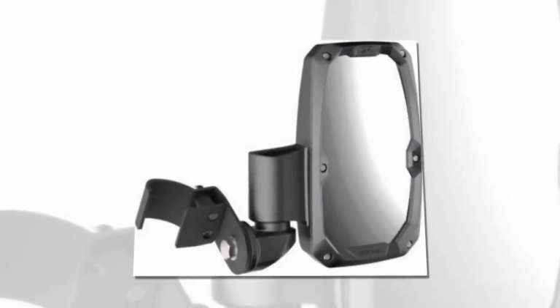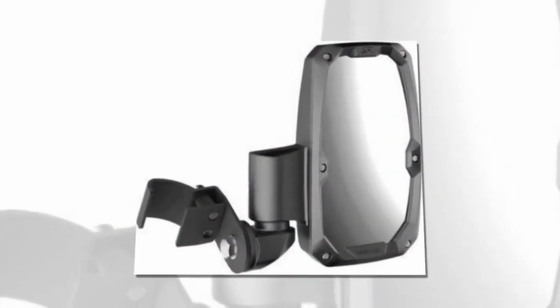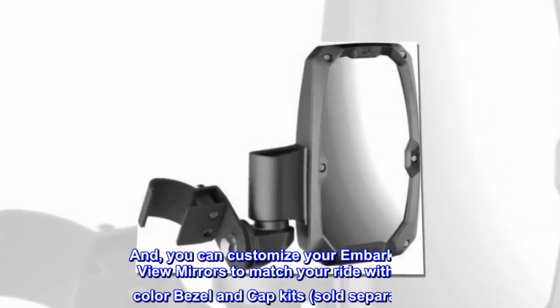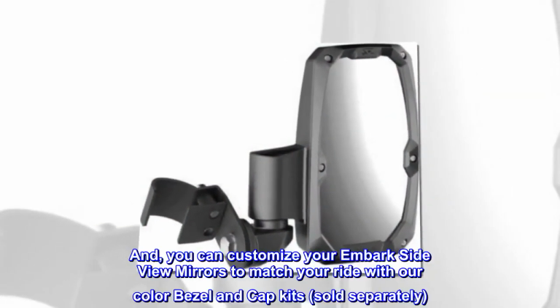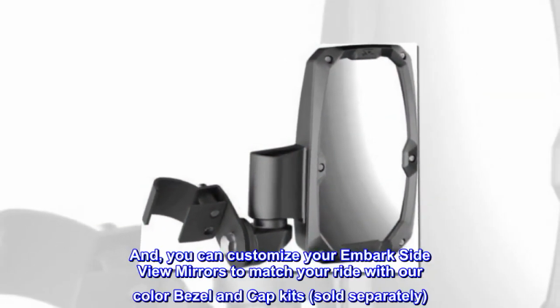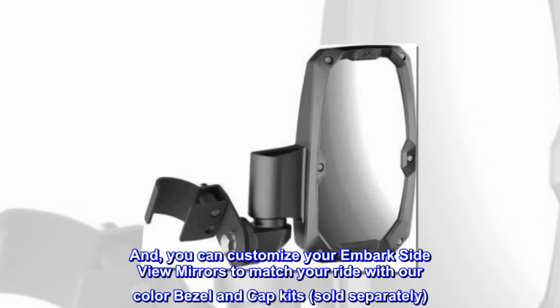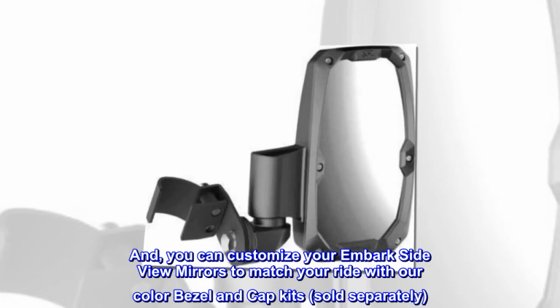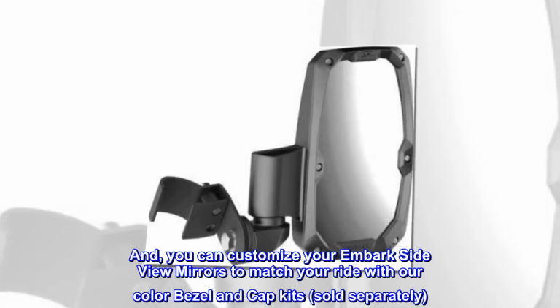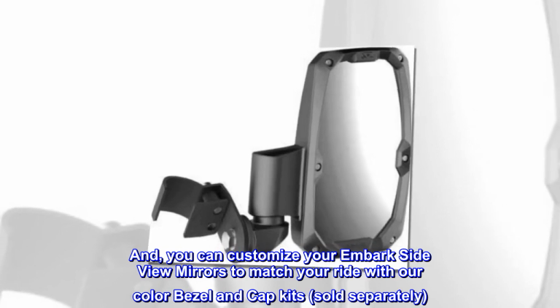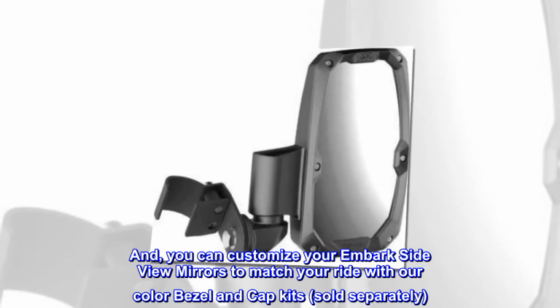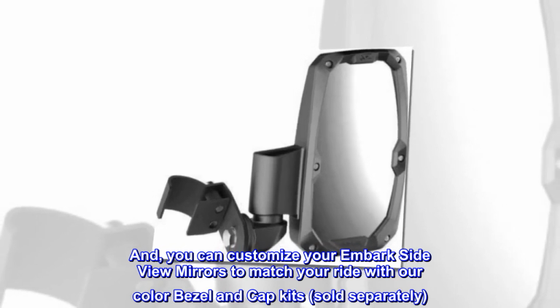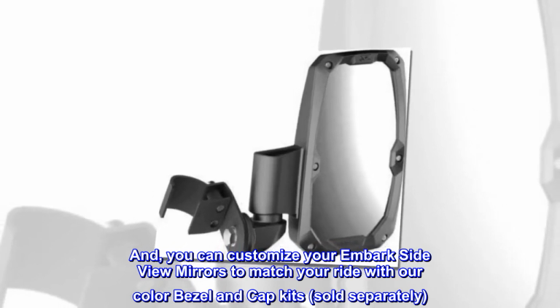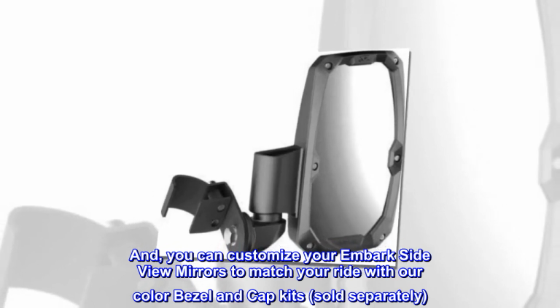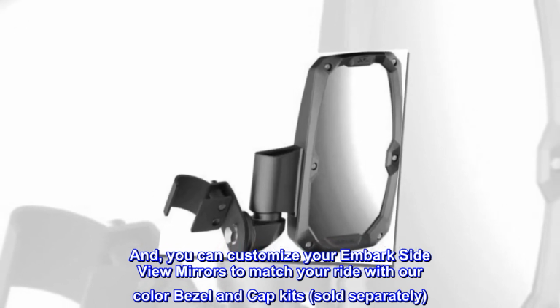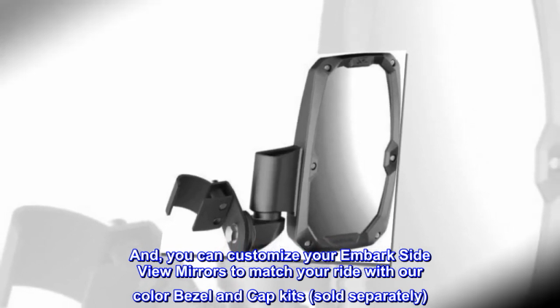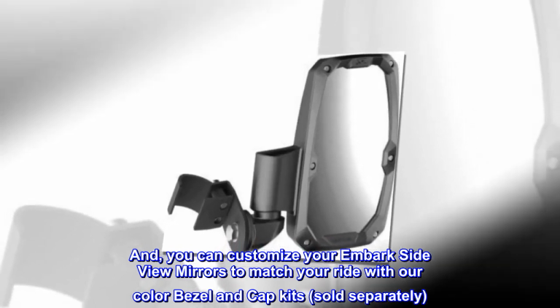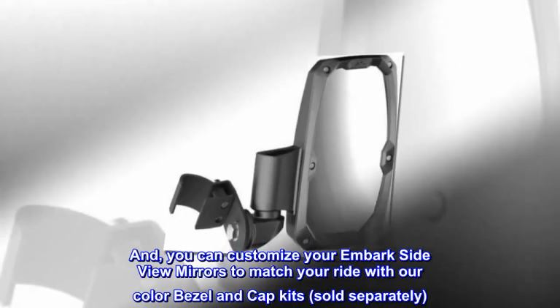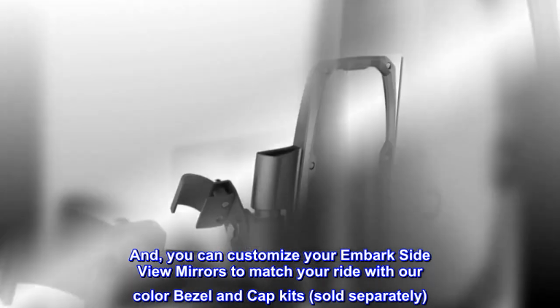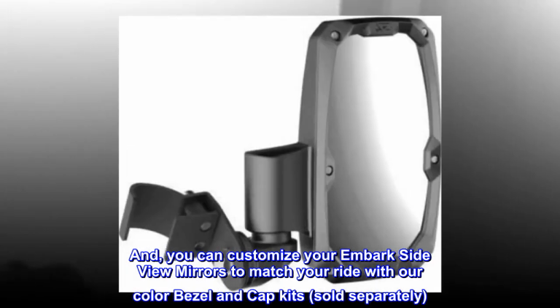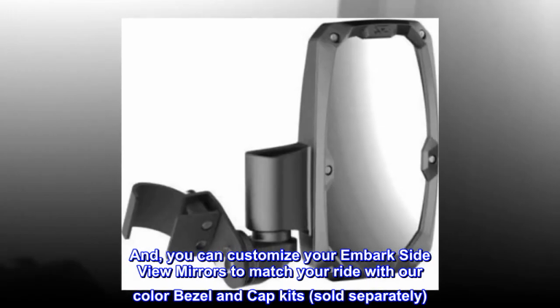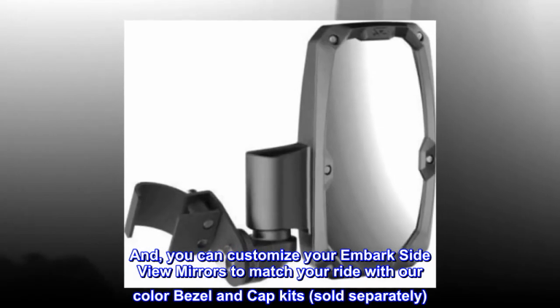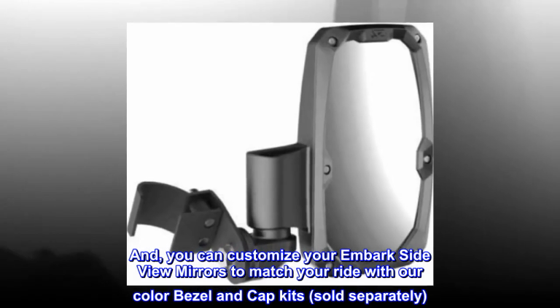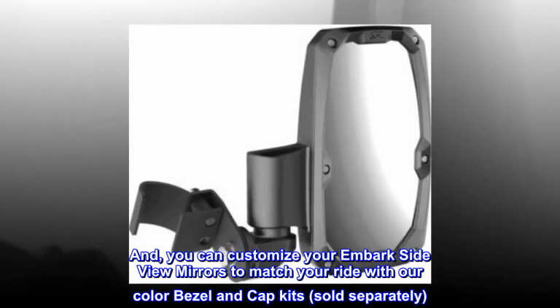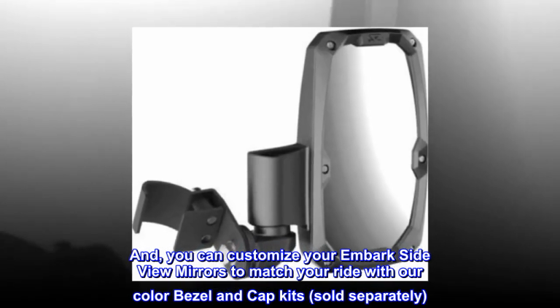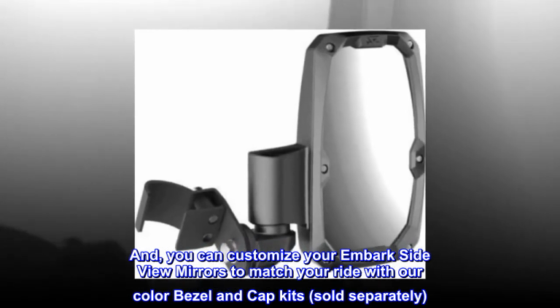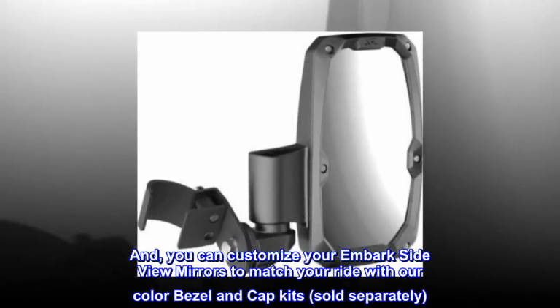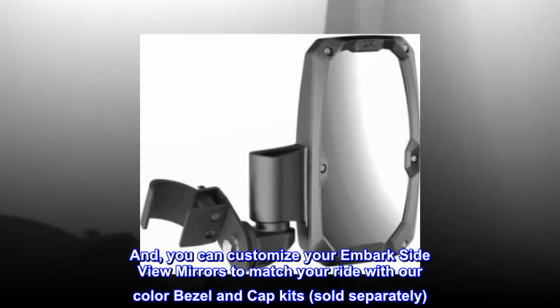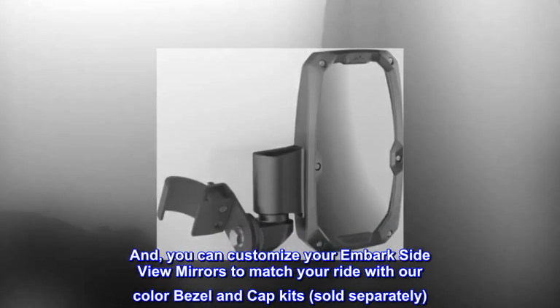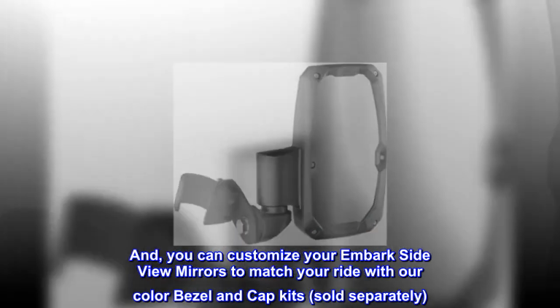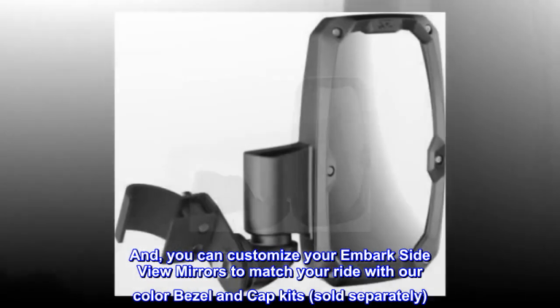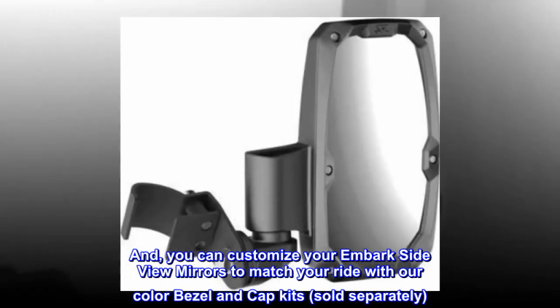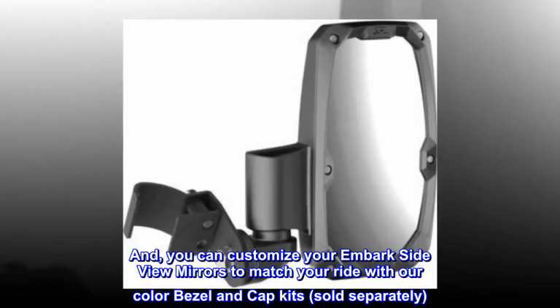And you can customize your Embark side-view mirrors to match your ride with our color bezel and cap kits, sold separately.